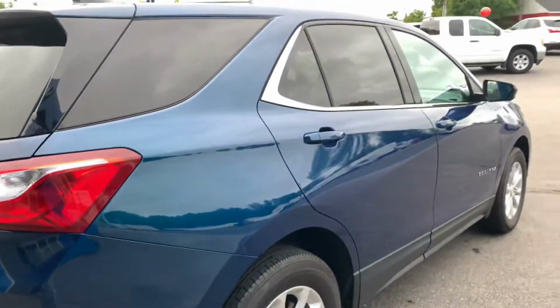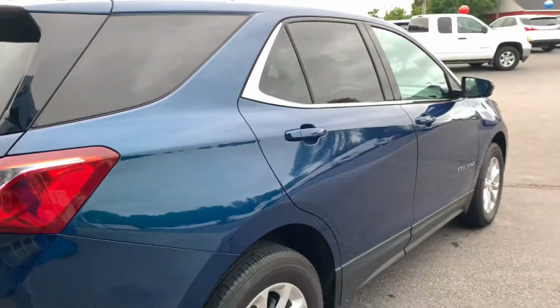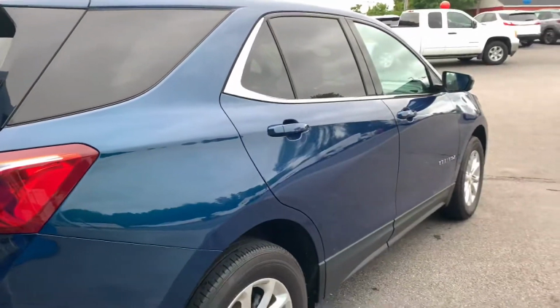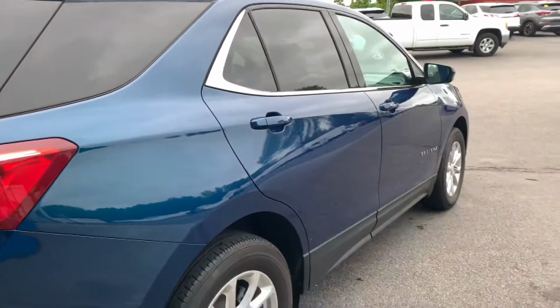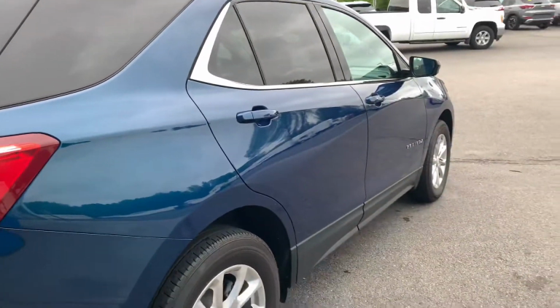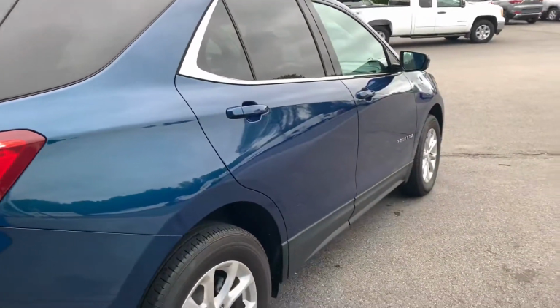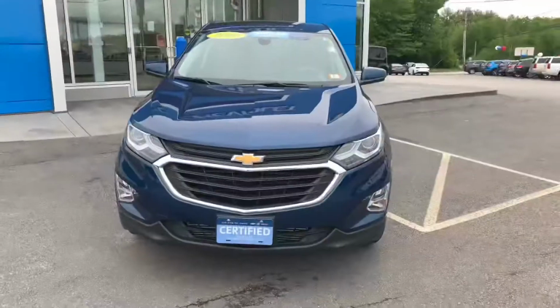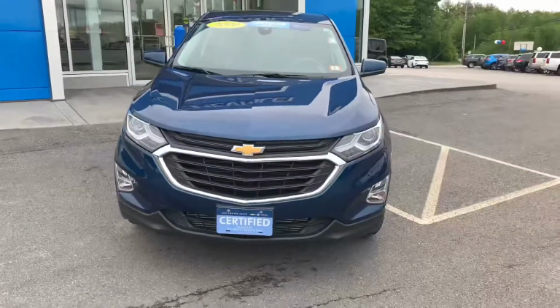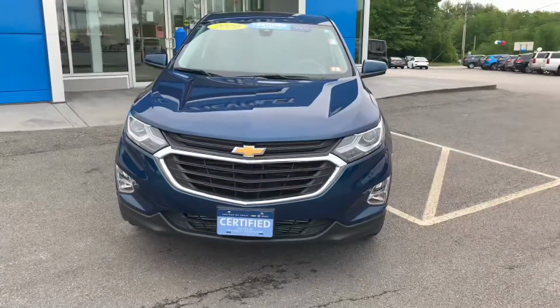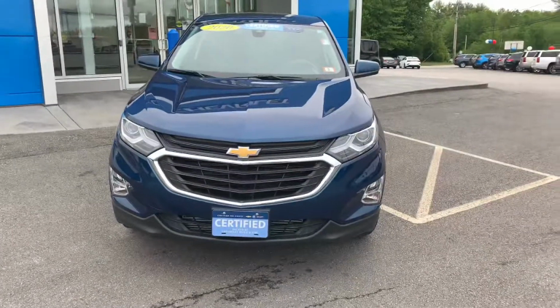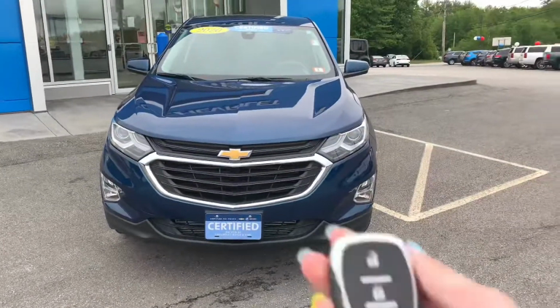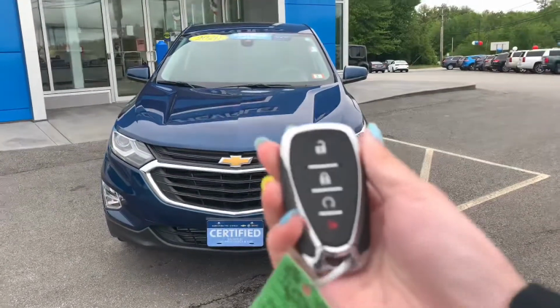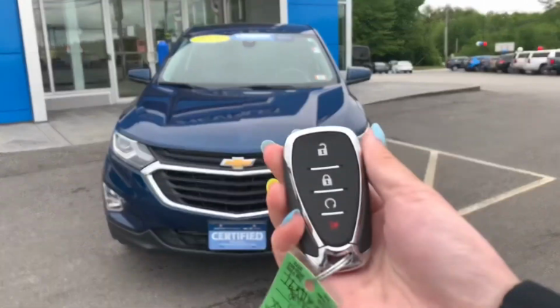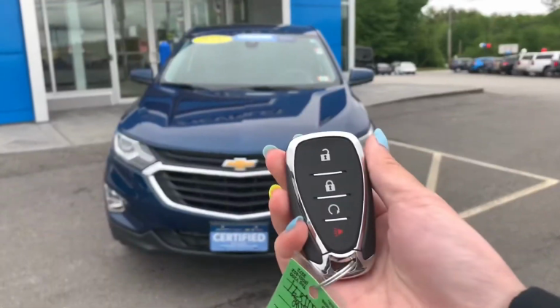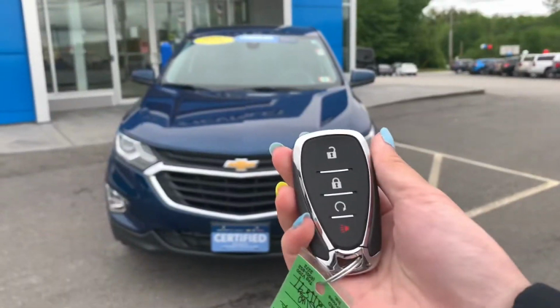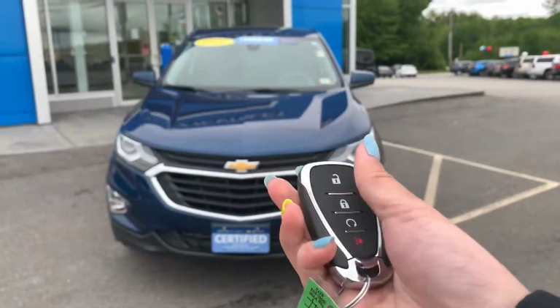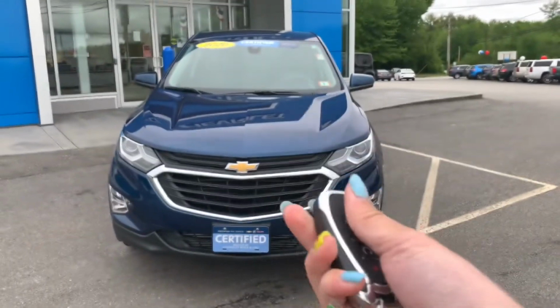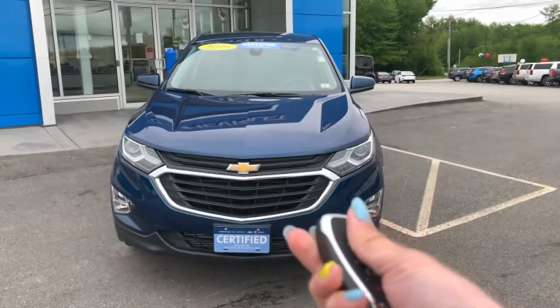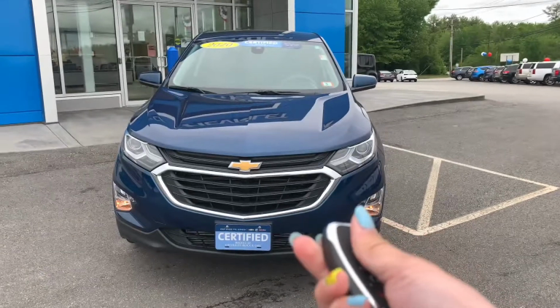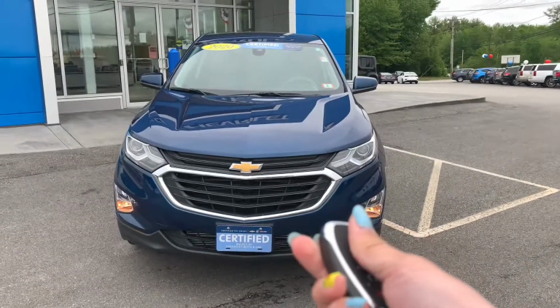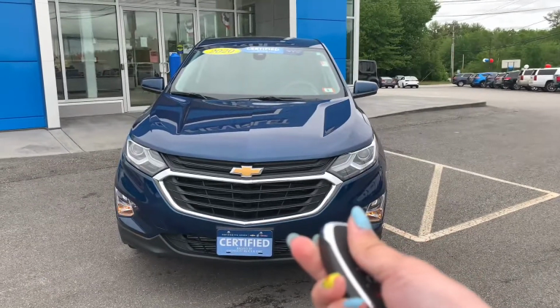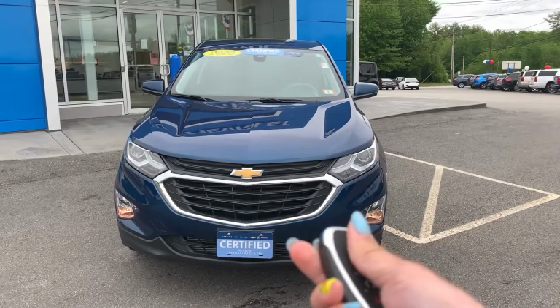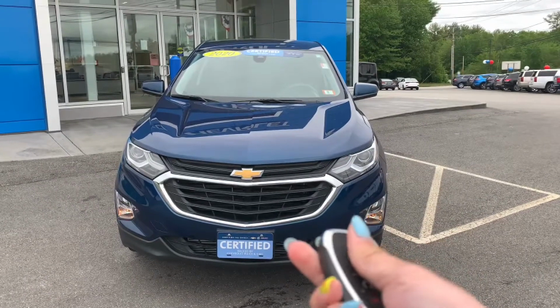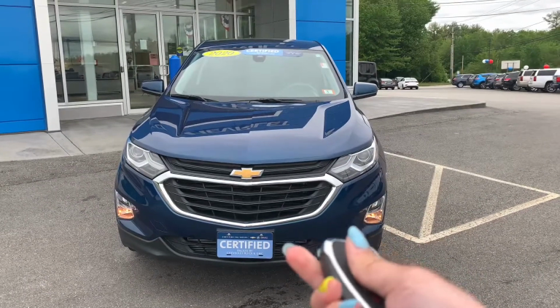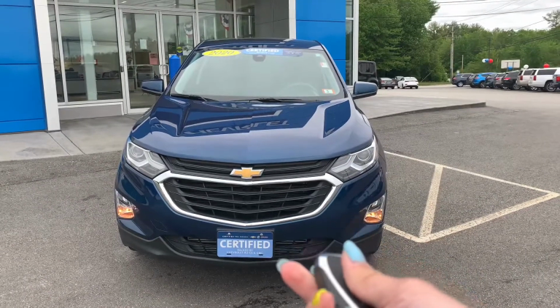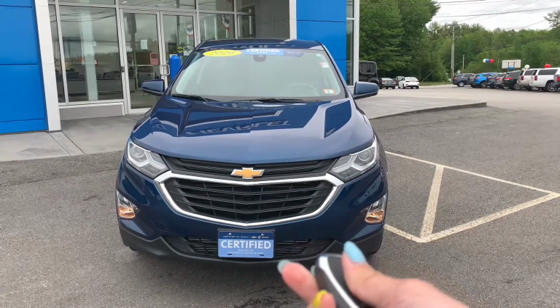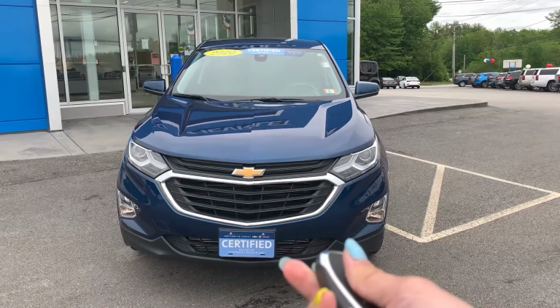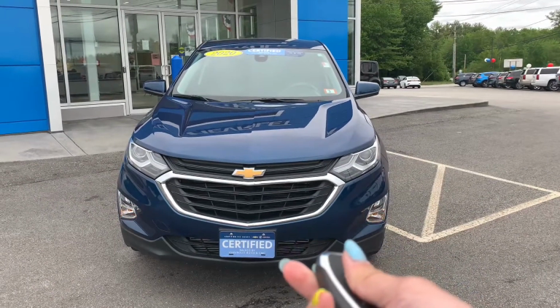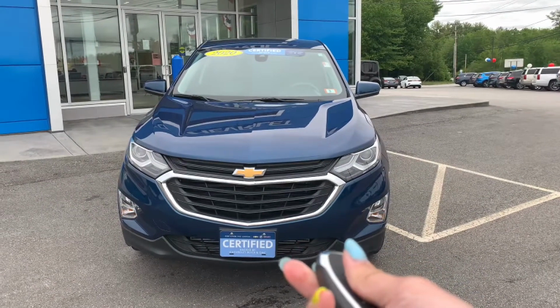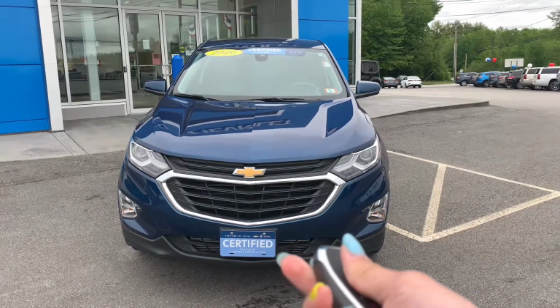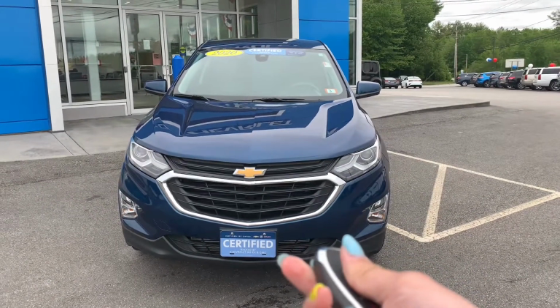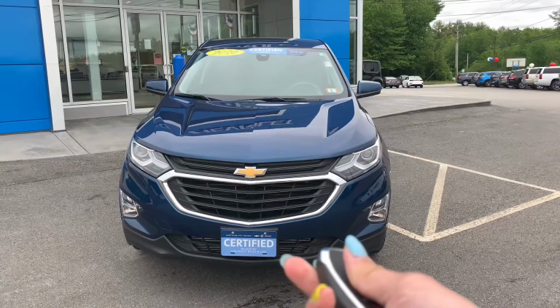A great thing to have is a remote start in New England, which this vehicle has. All you have to do is hit the lock button twice and hold down that start button.